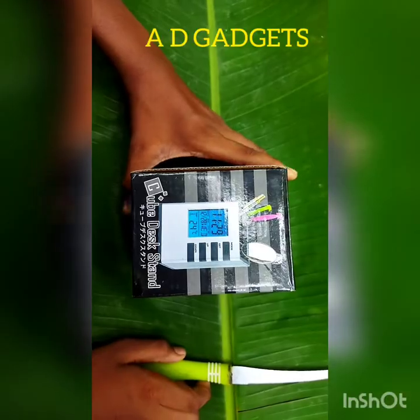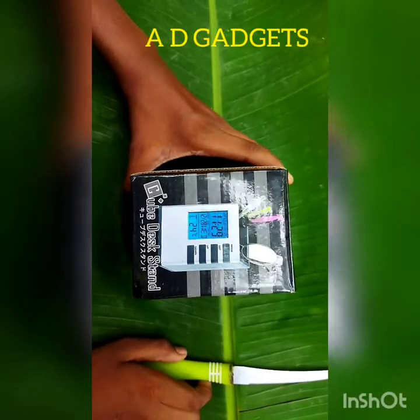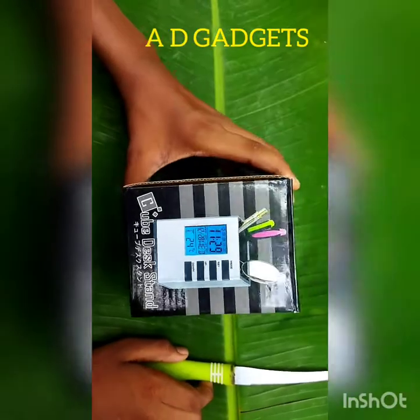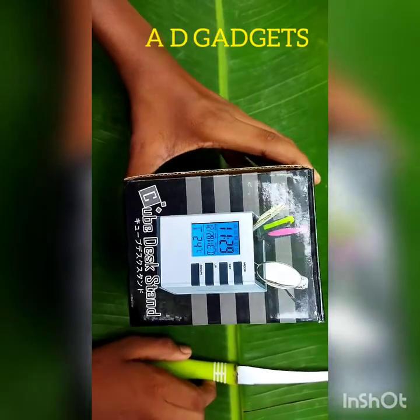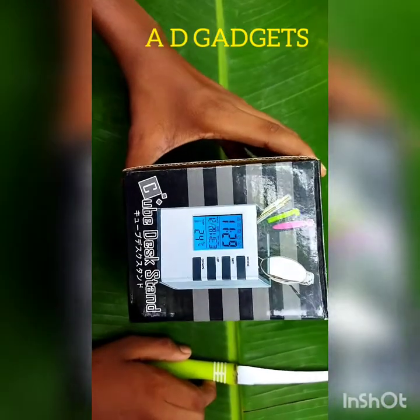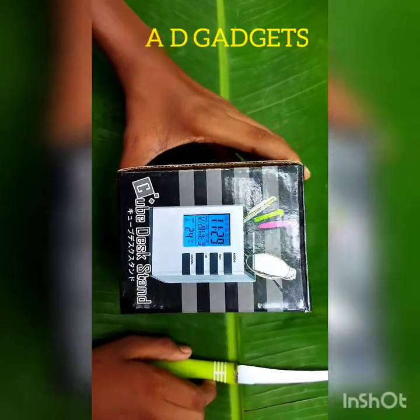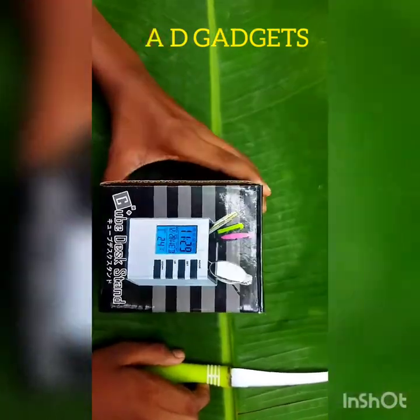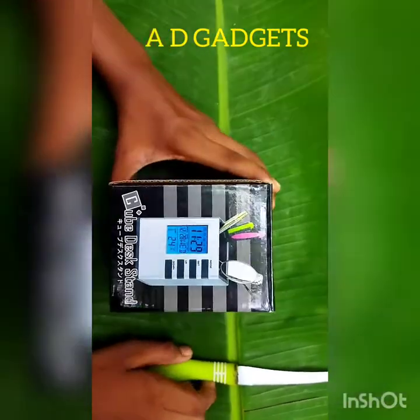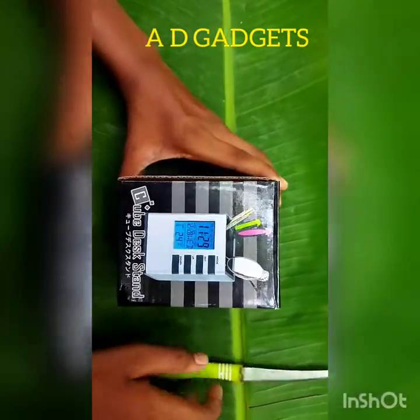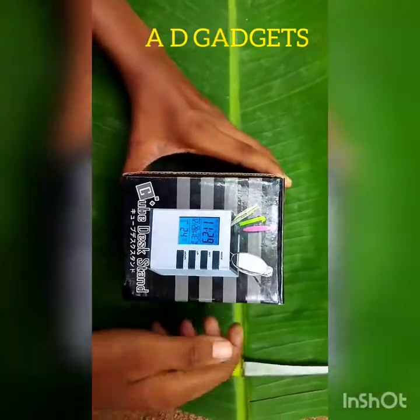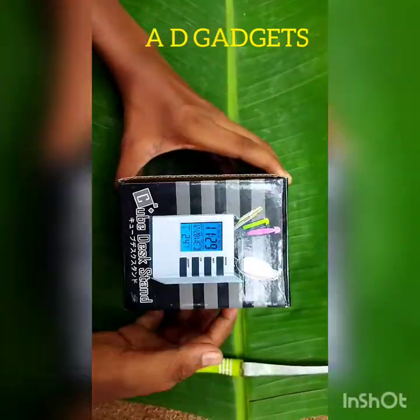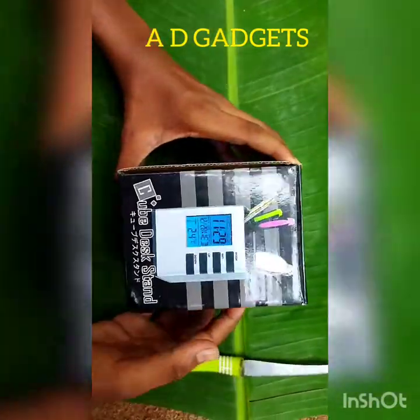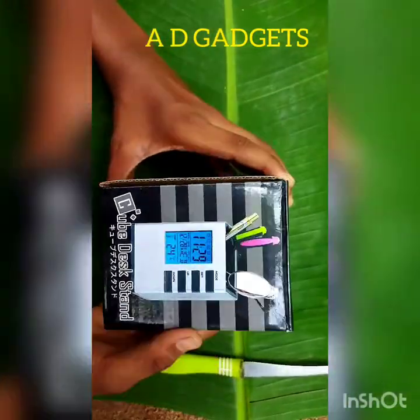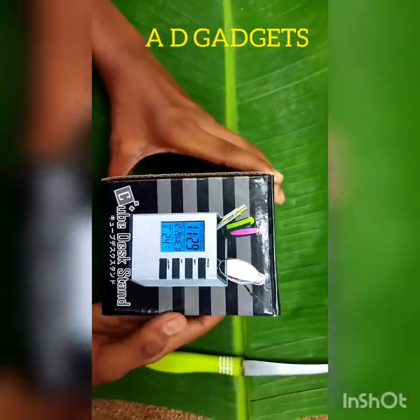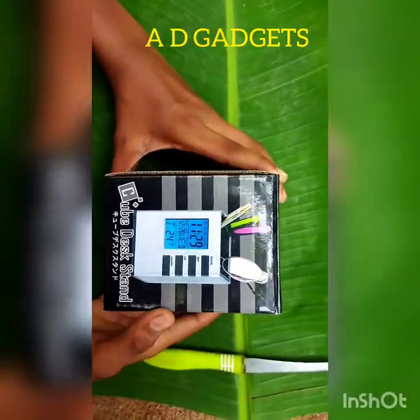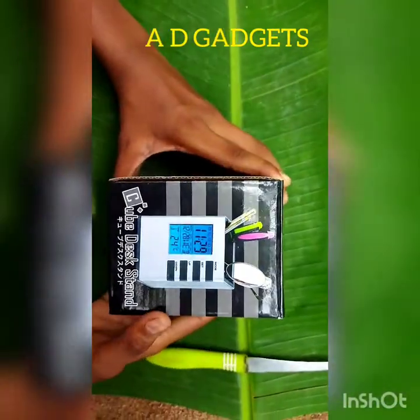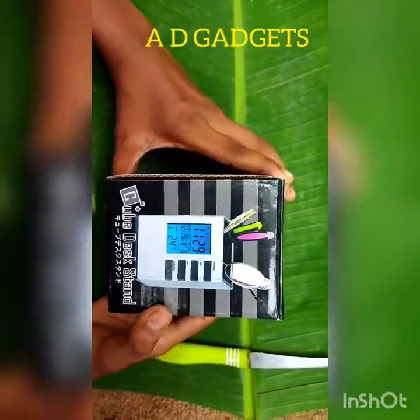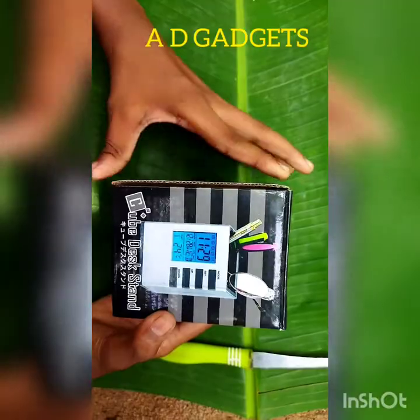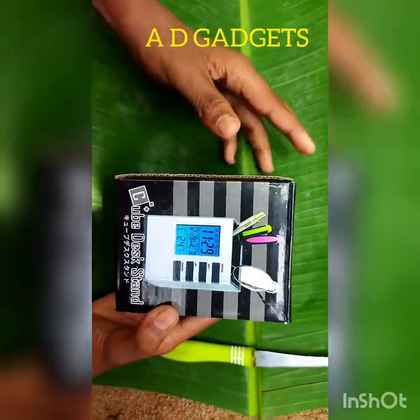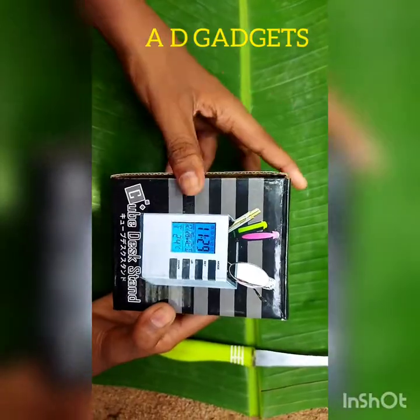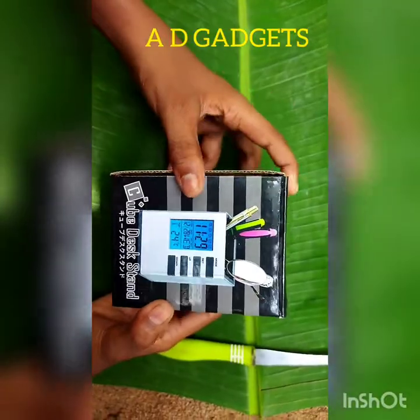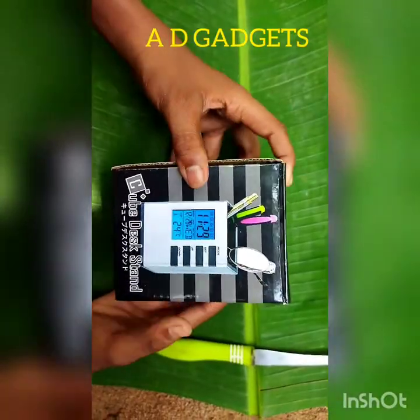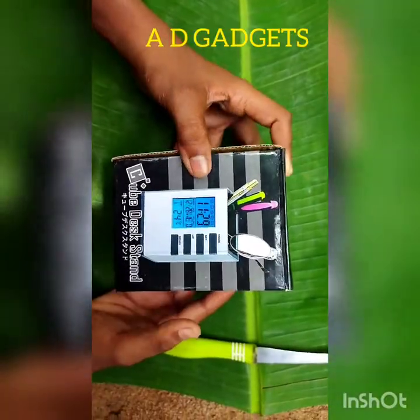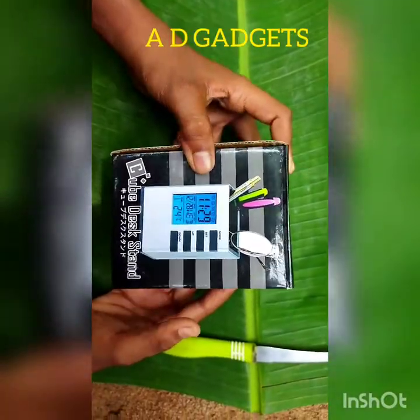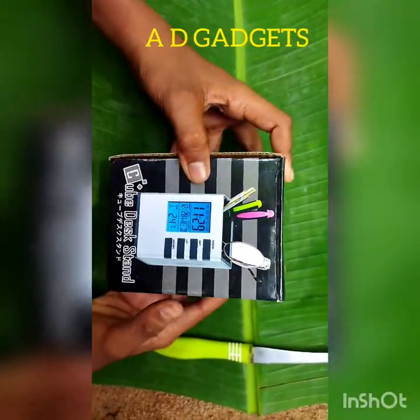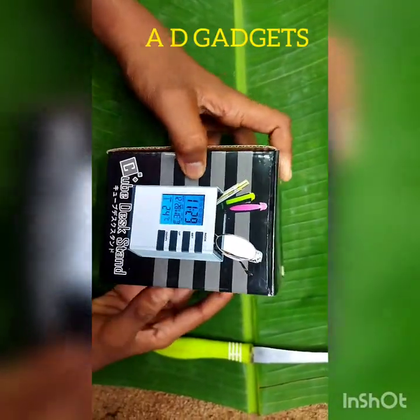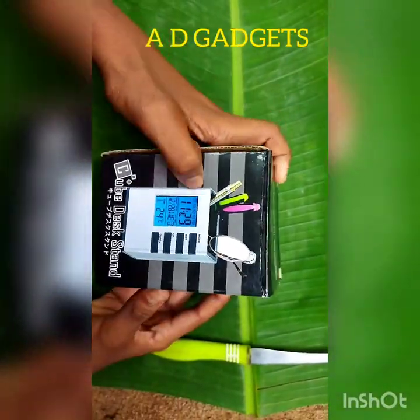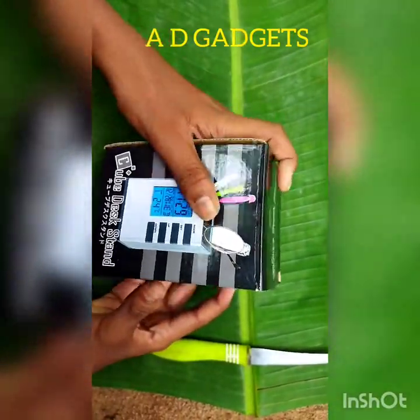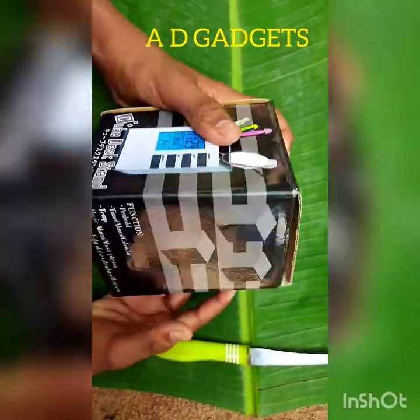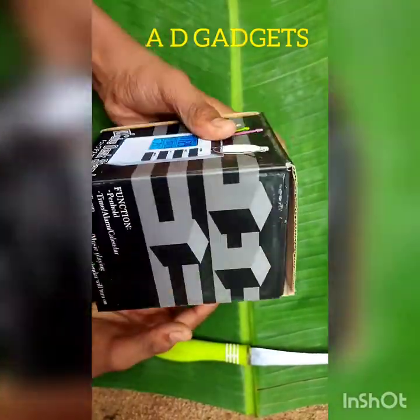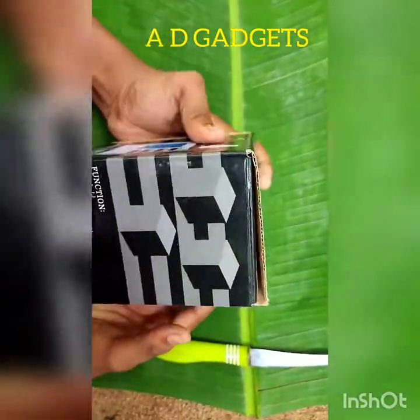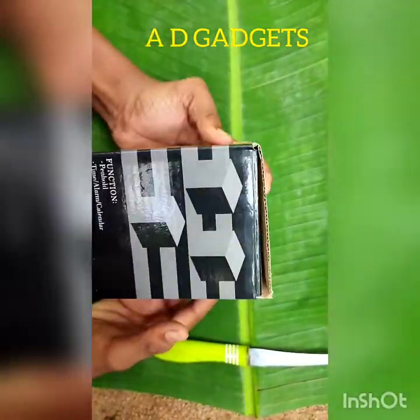Welcome to our channel. We are here with Cube Desk. We are going to show the functions.